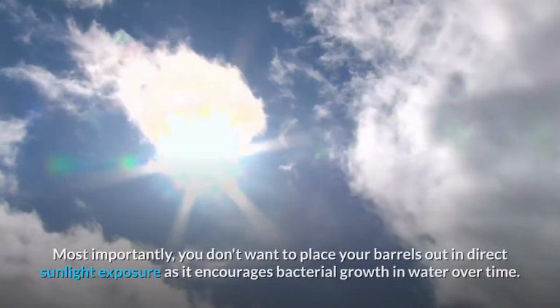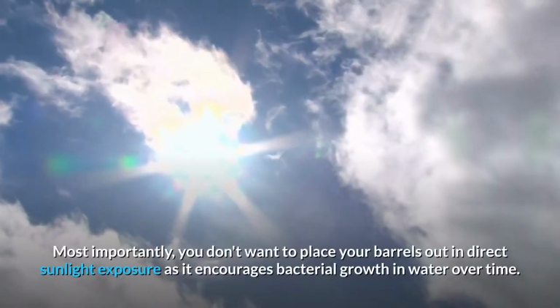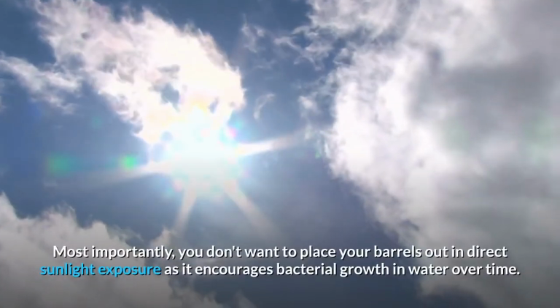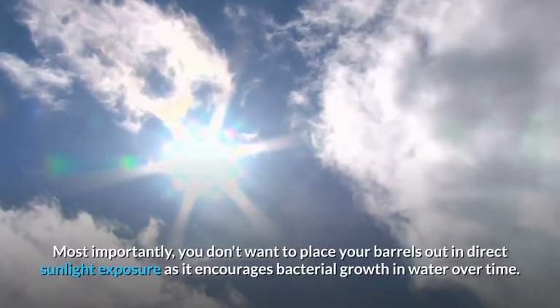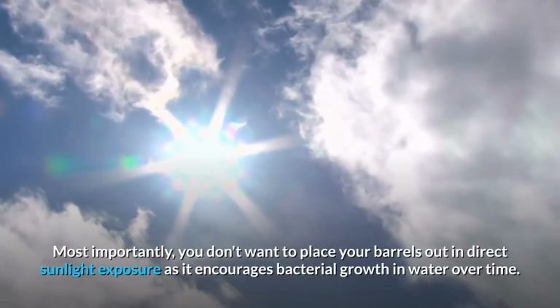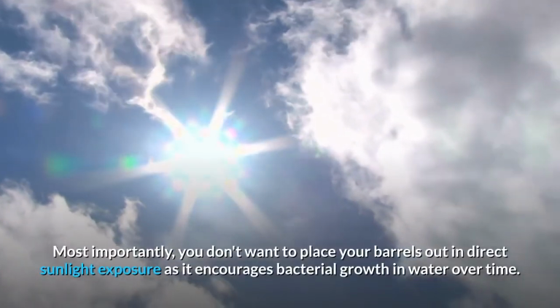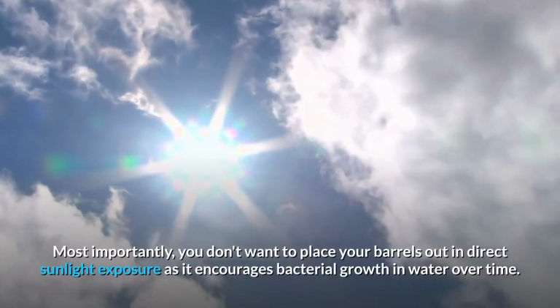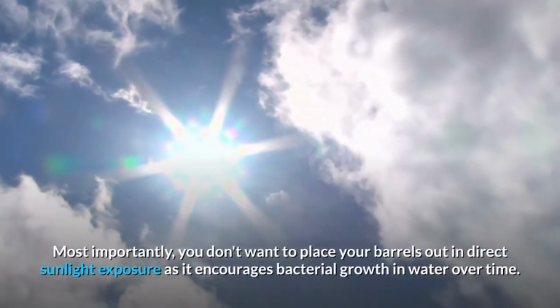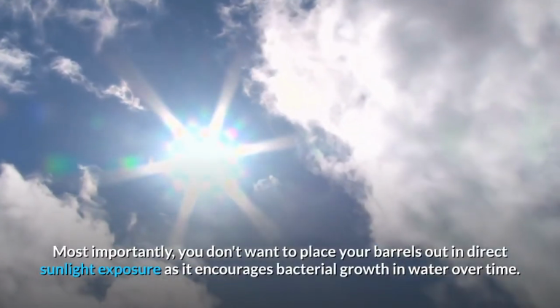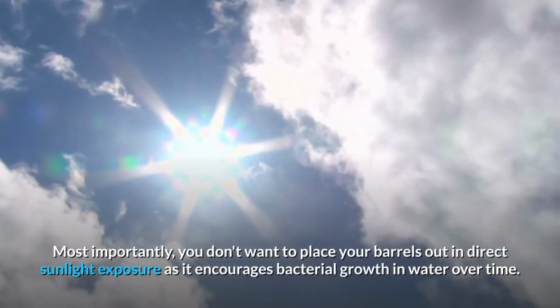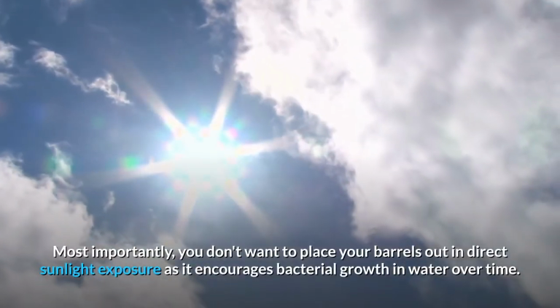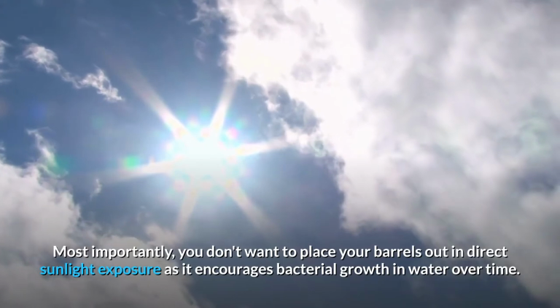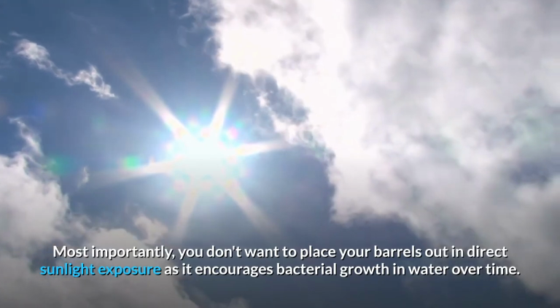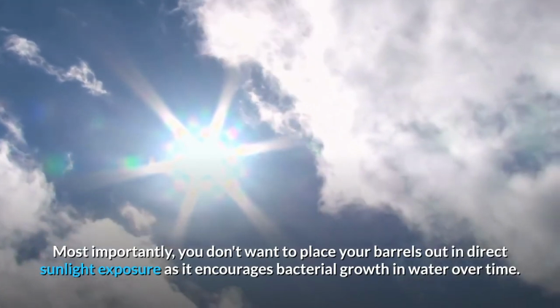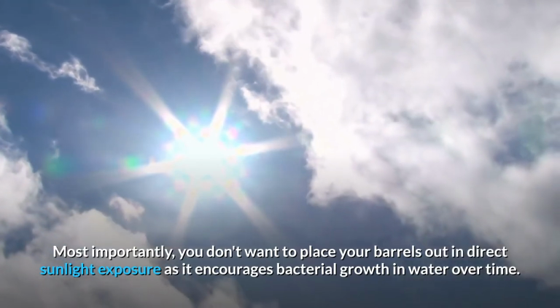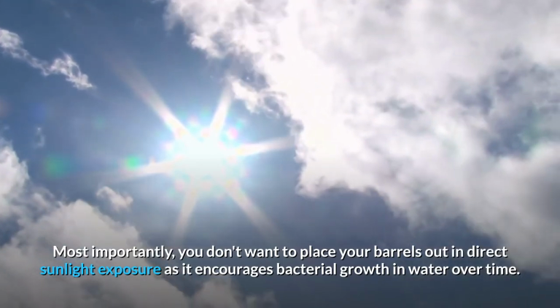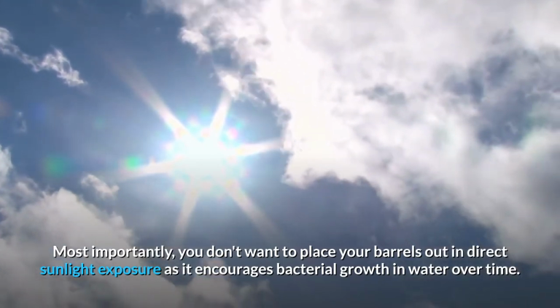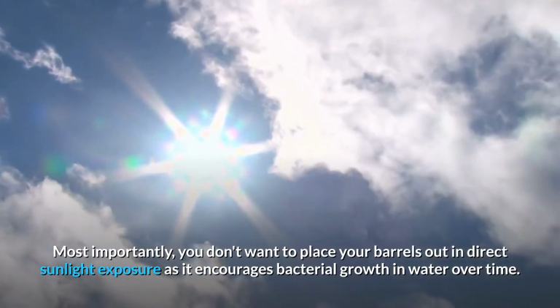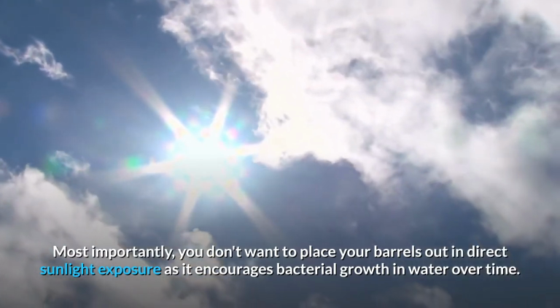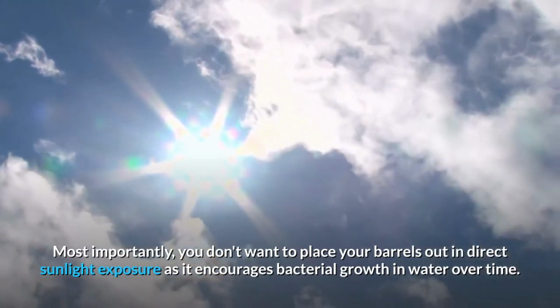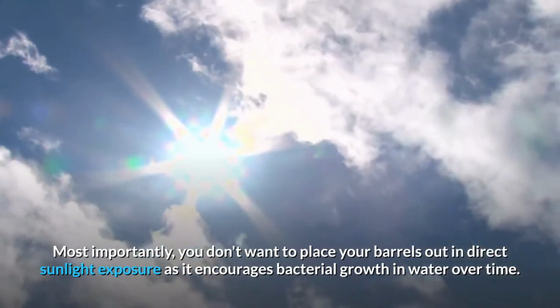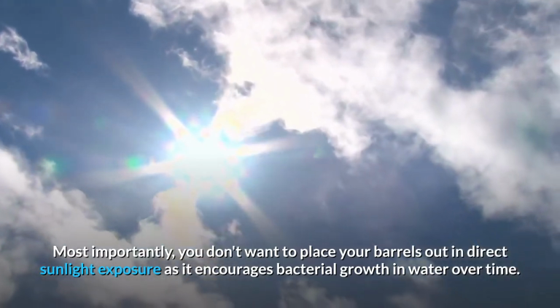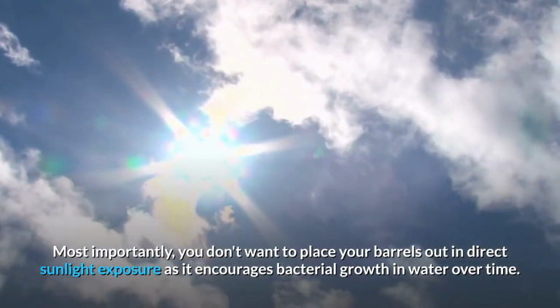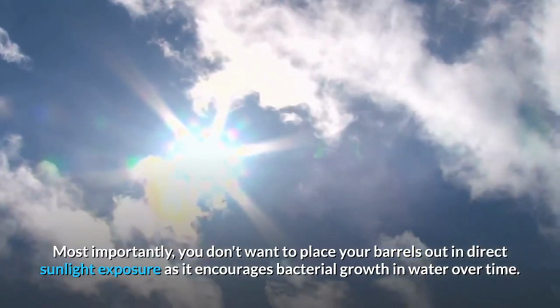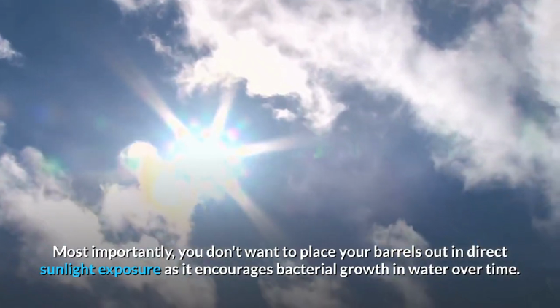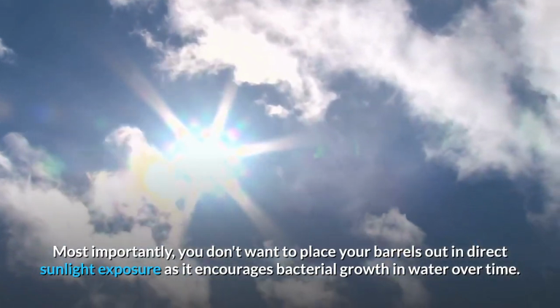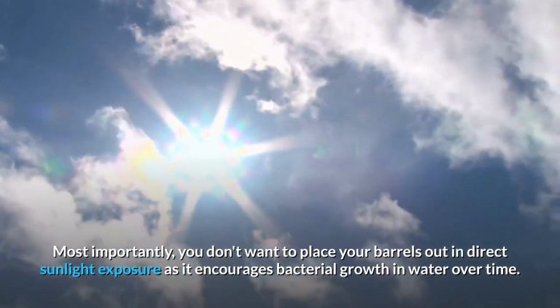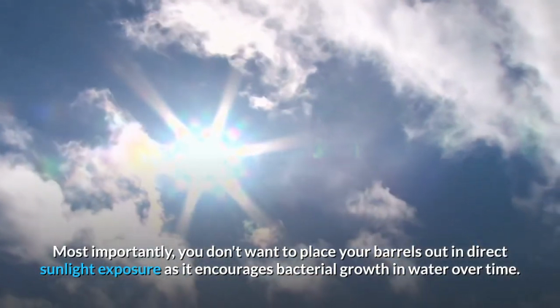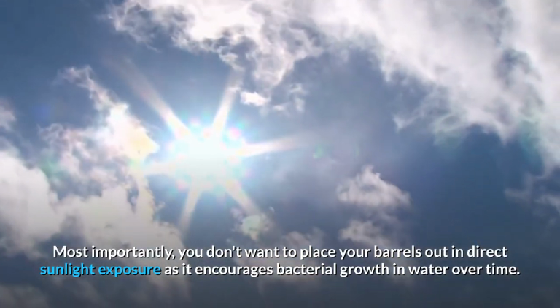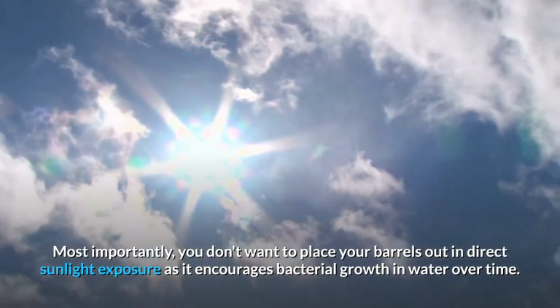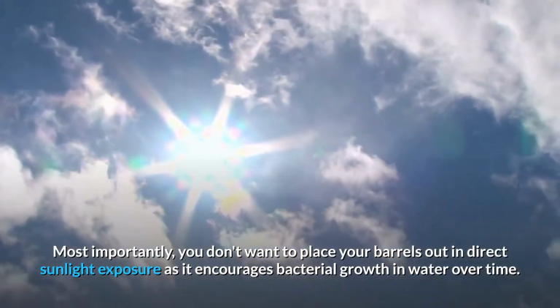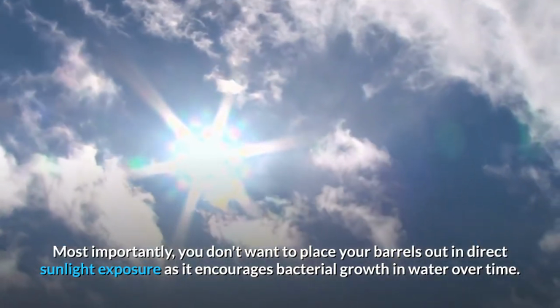Most importantly, you don't want to place your barrels out in direct sunlight exposure, as it encourages bacterial growth in water over time.